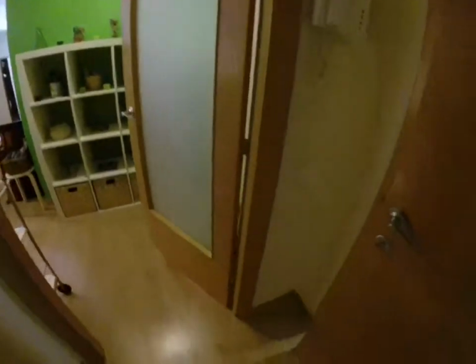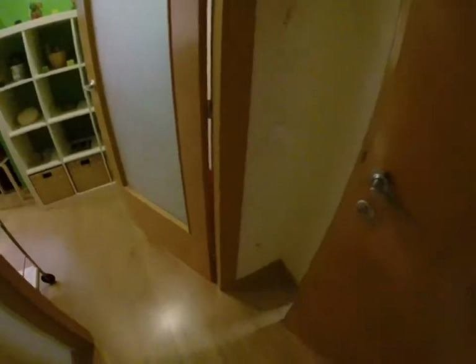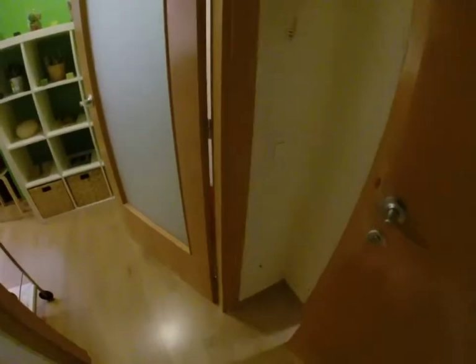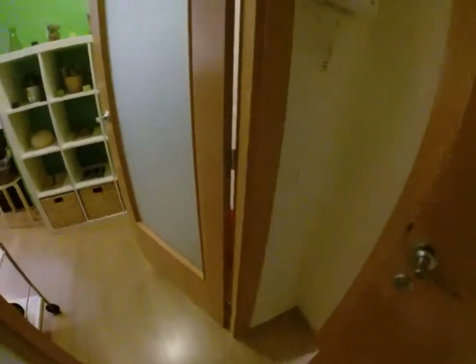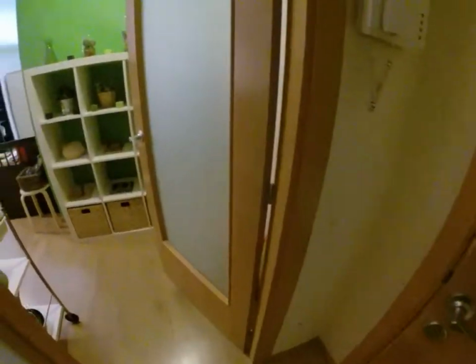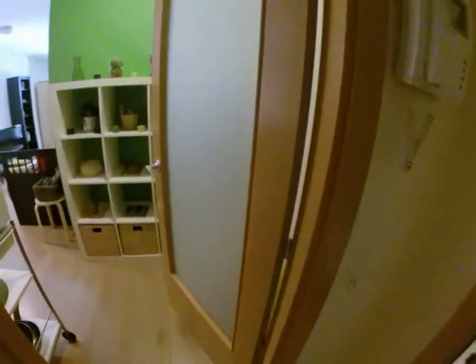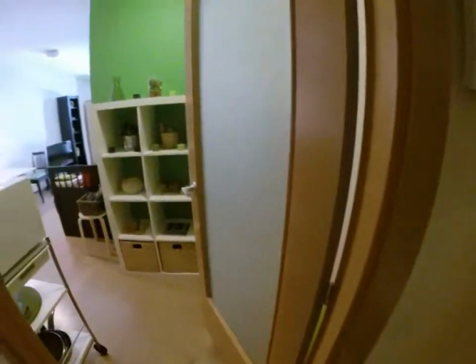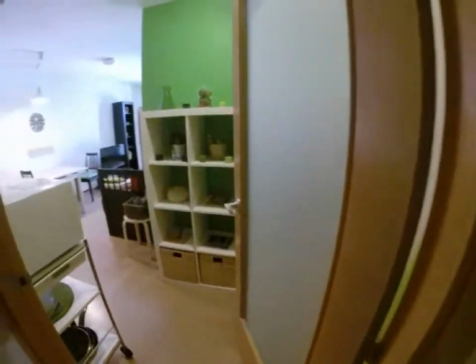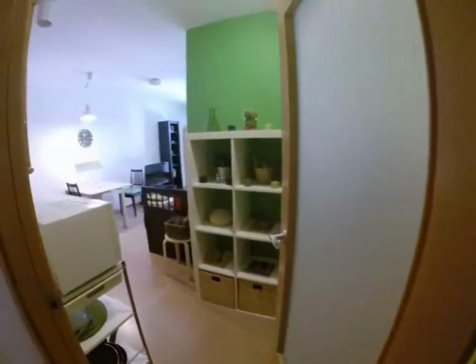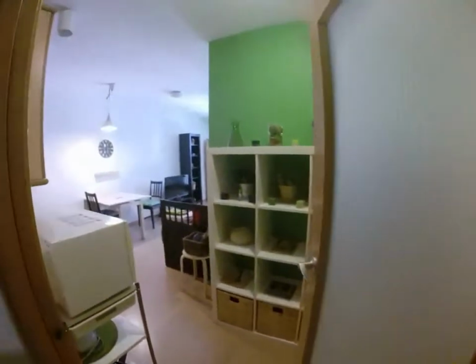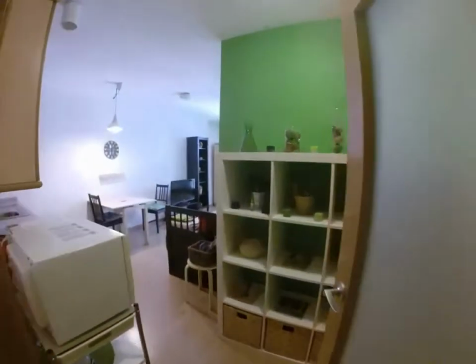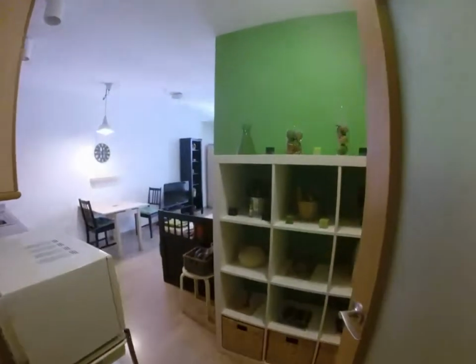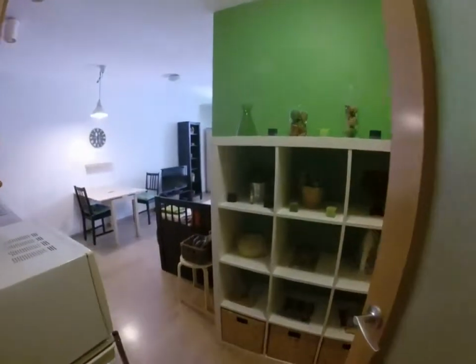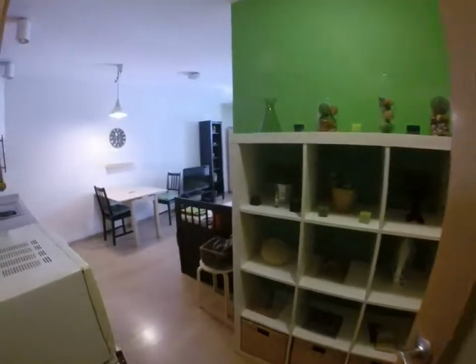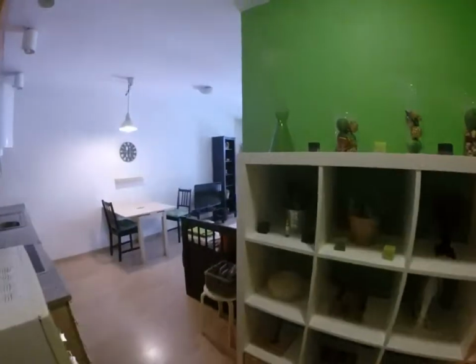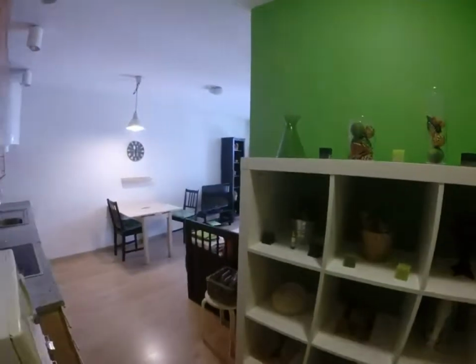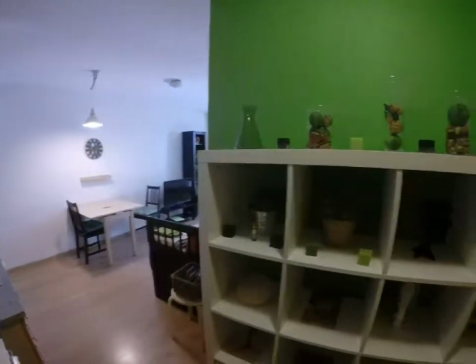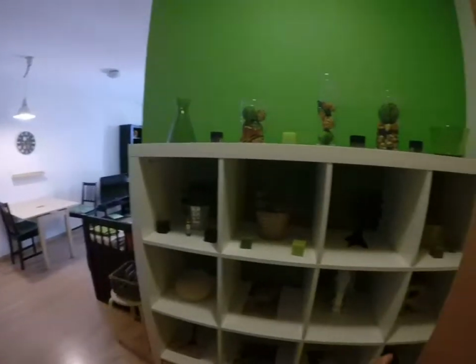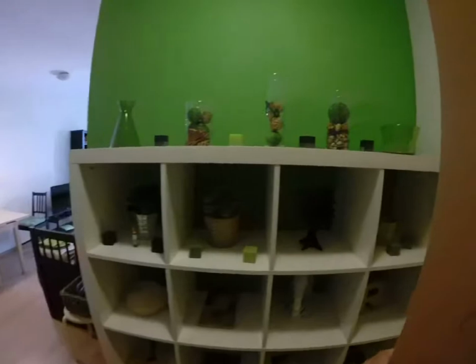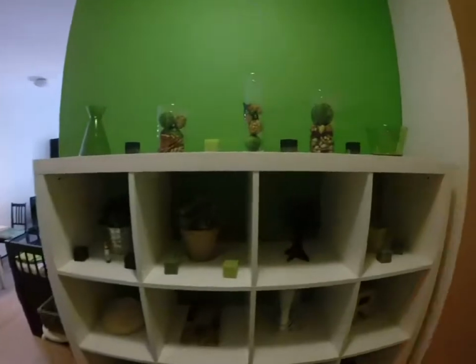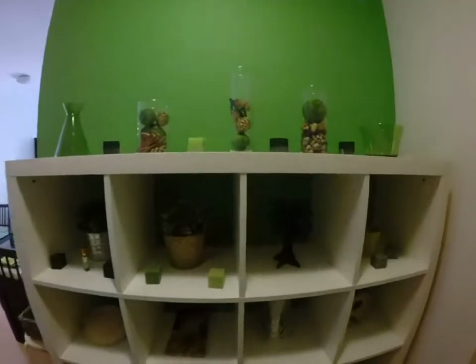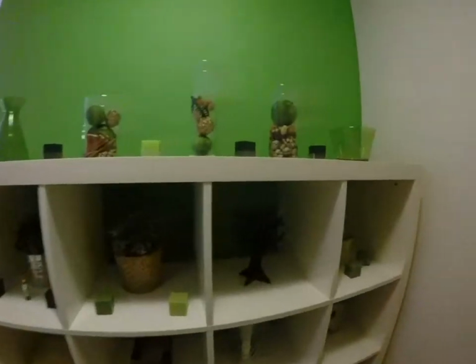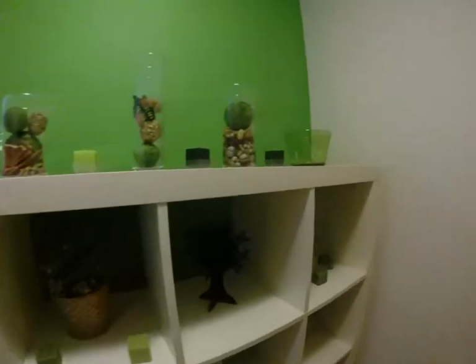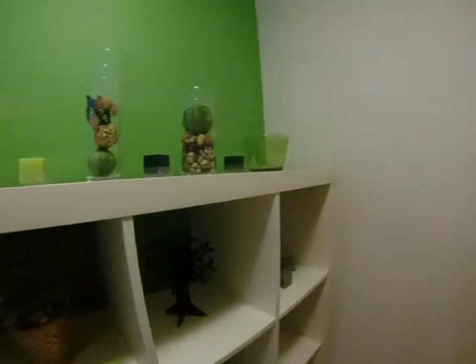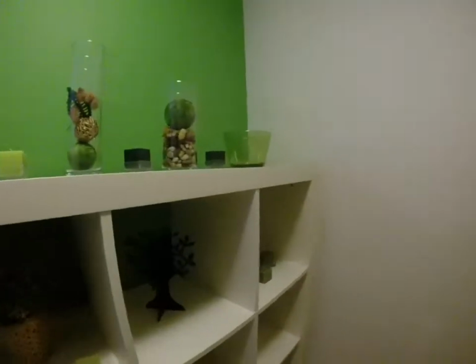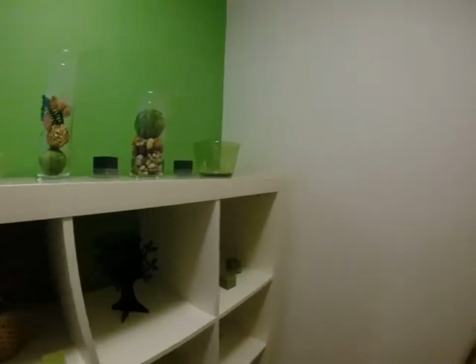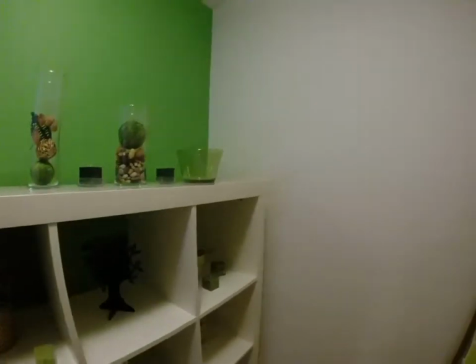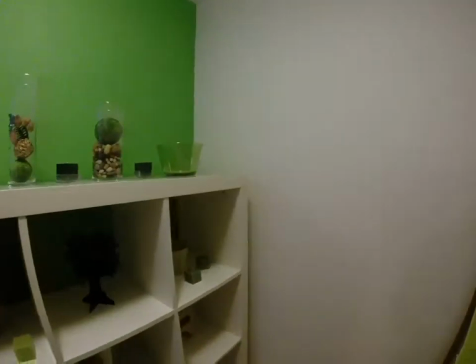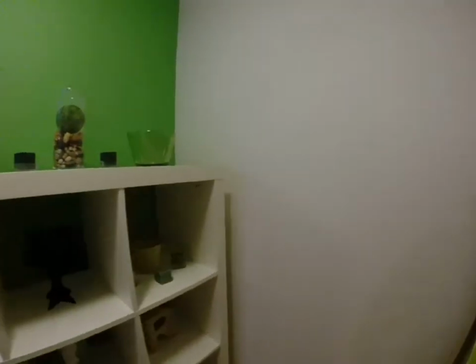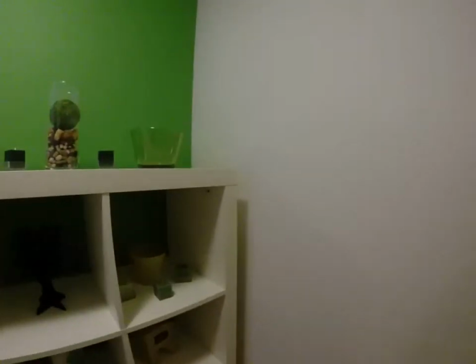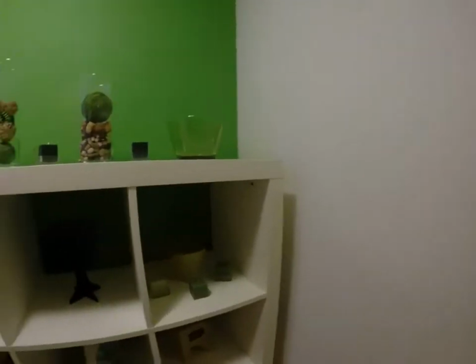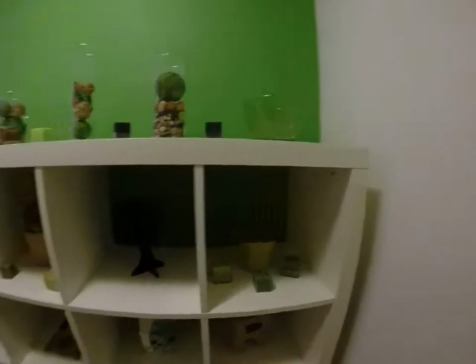One cool thing about this flat: there's a lot of electricity plugs here. And you have a bookcase.